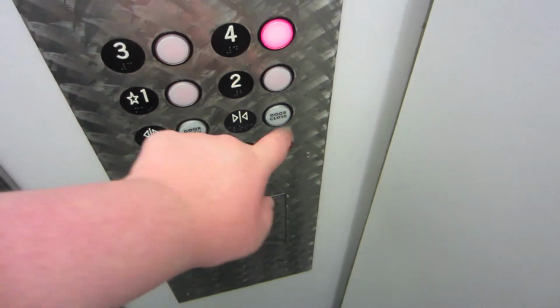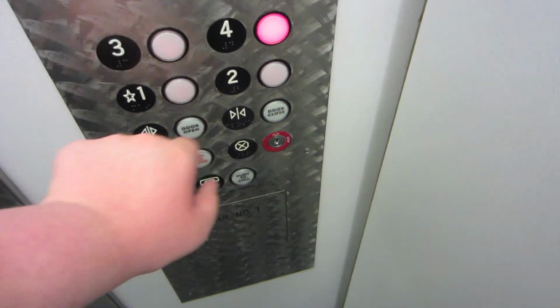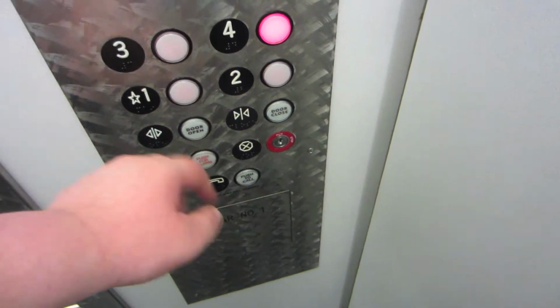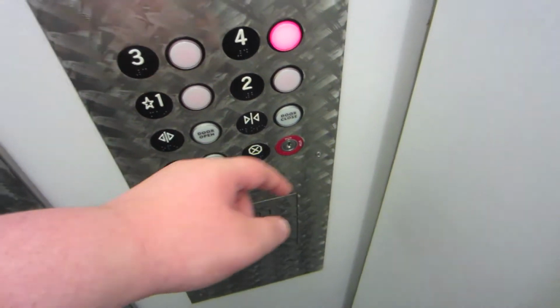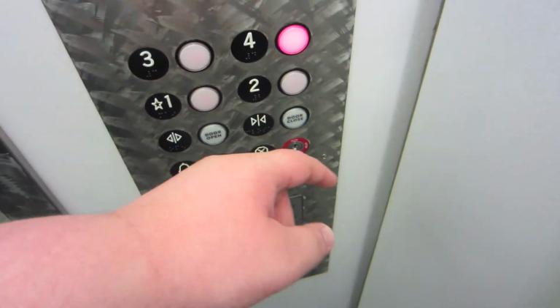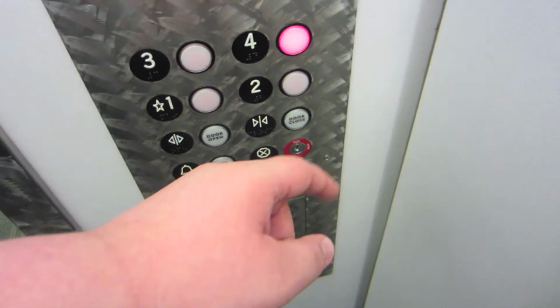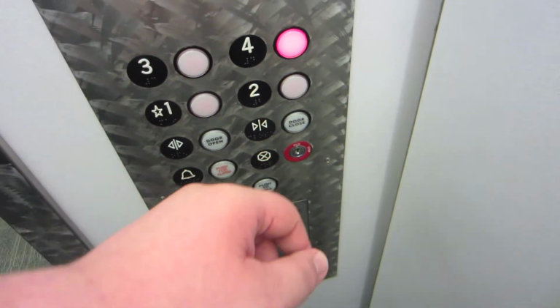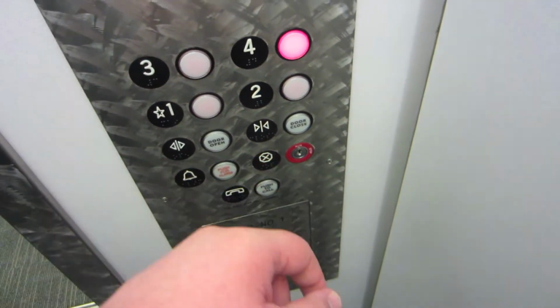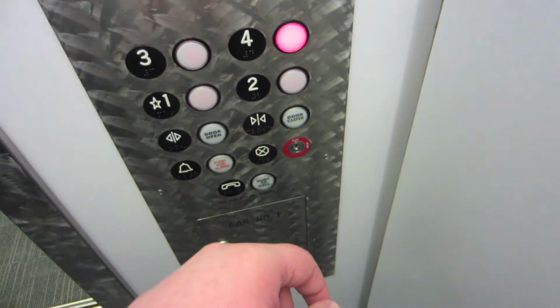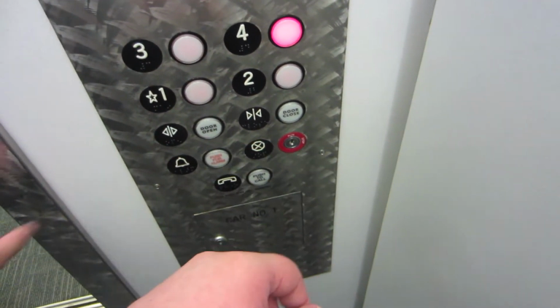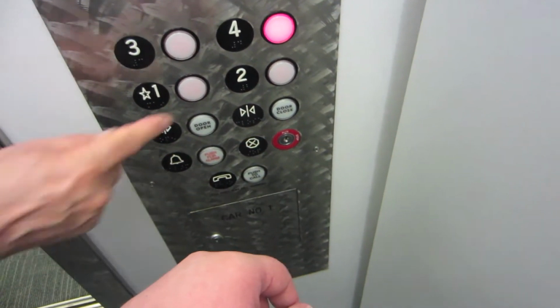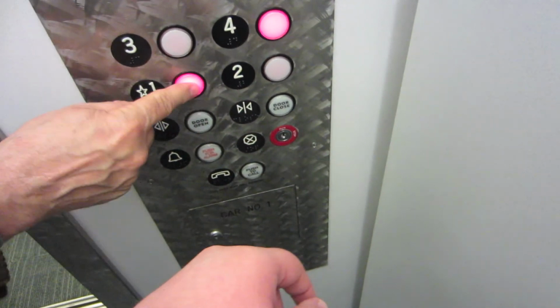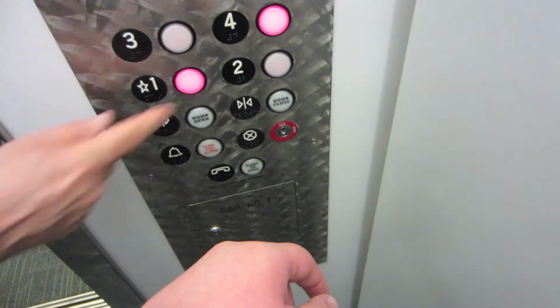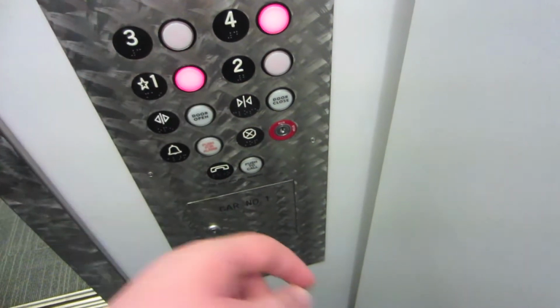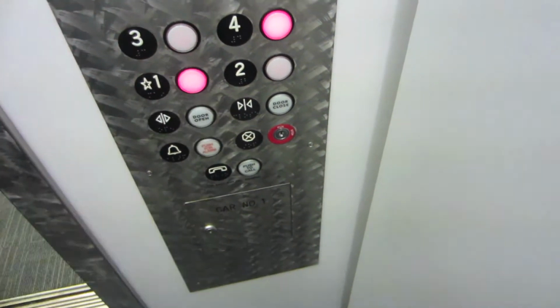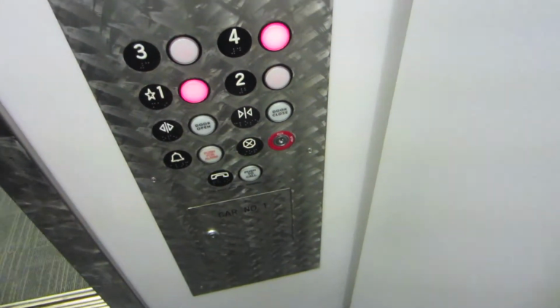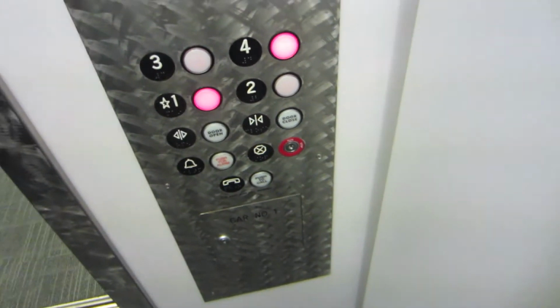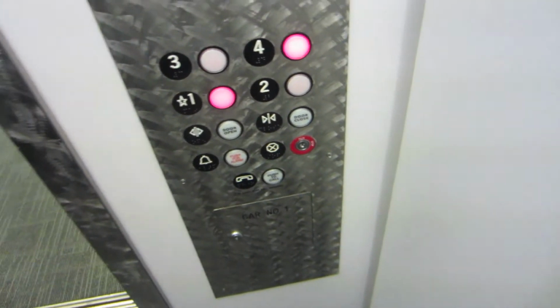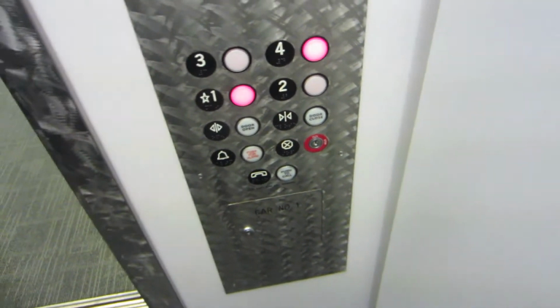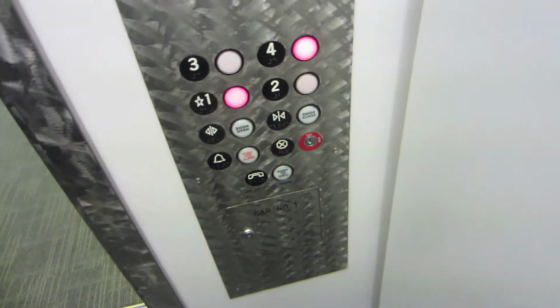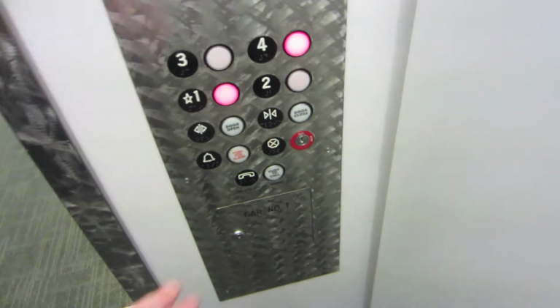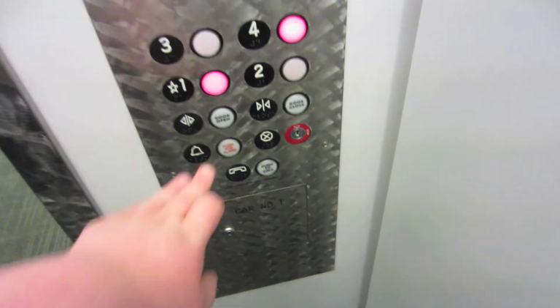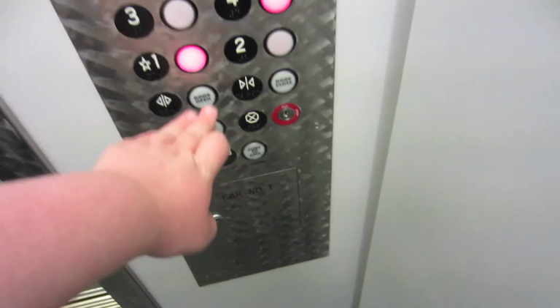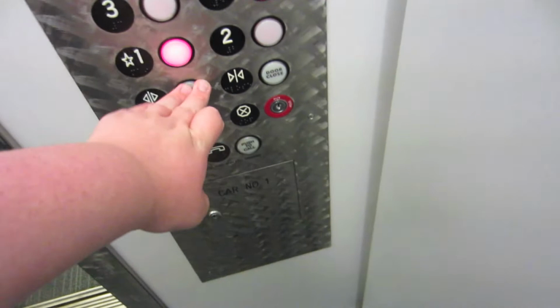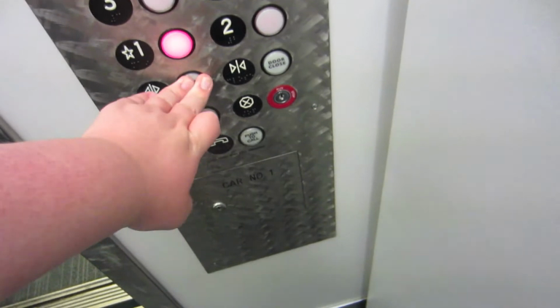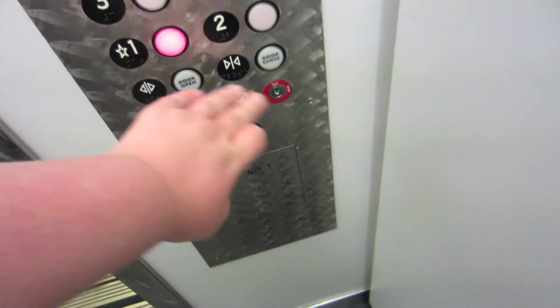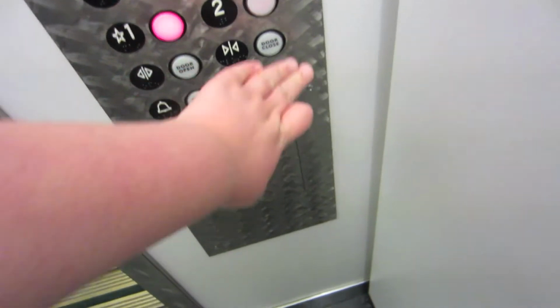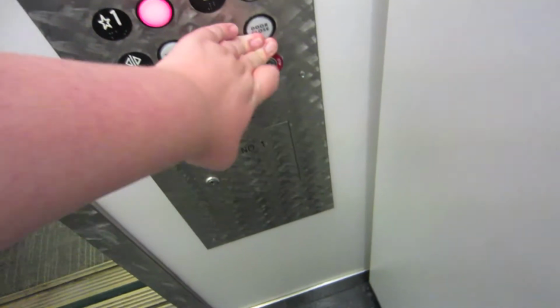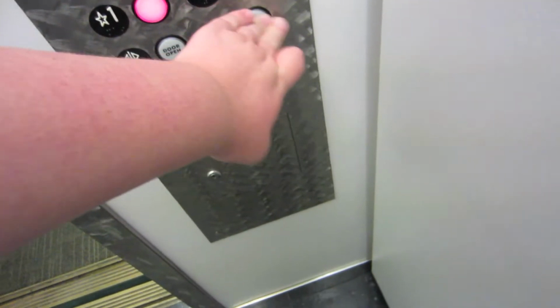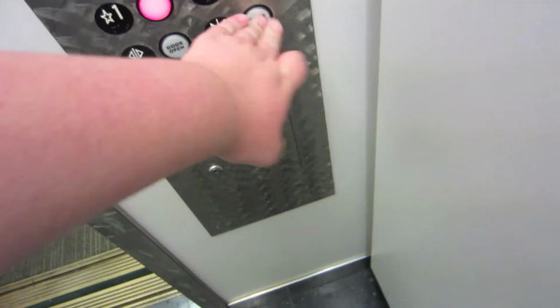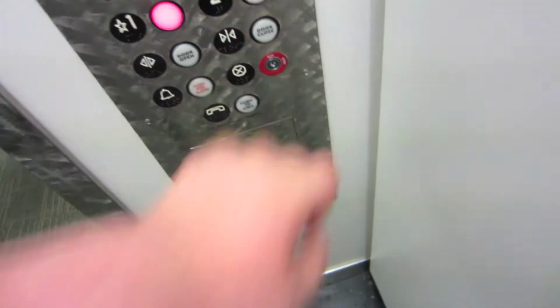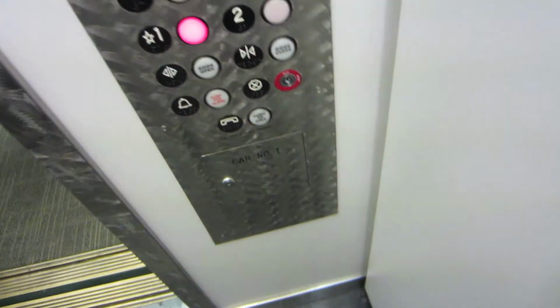Which one? The bottom one. Are you going up? Yeah, we're going up. Let me grab the next one.